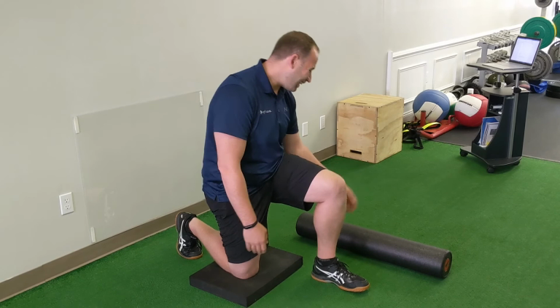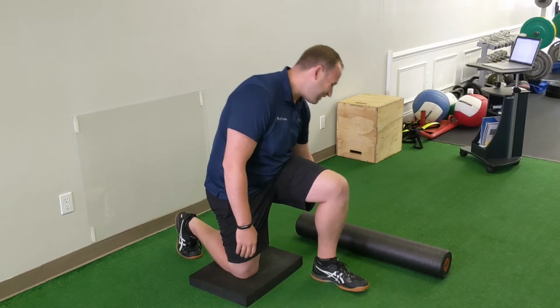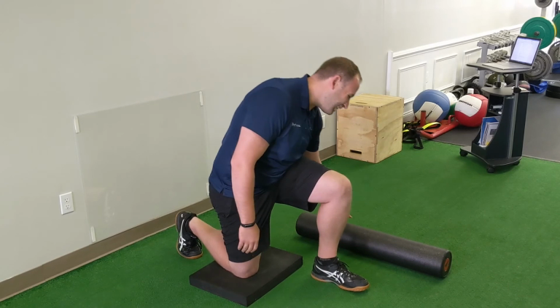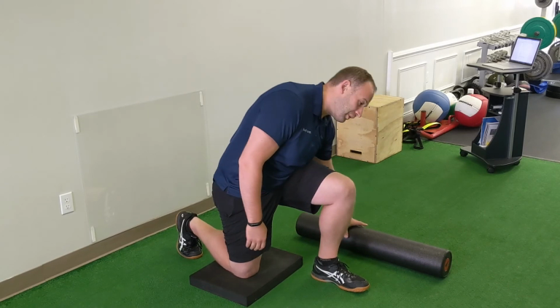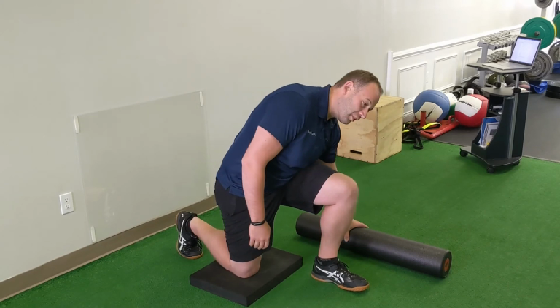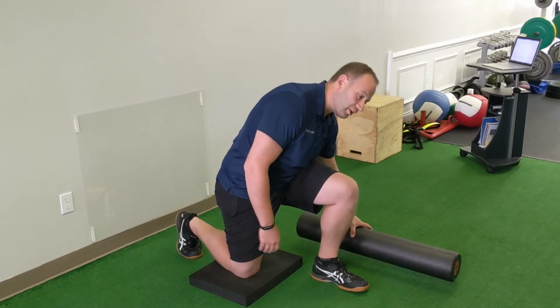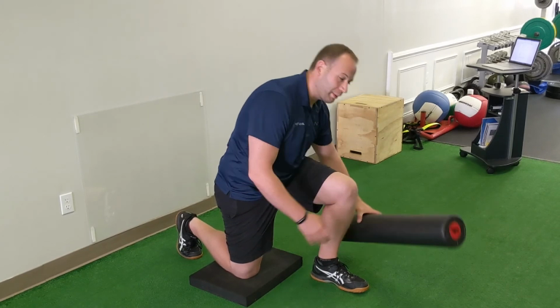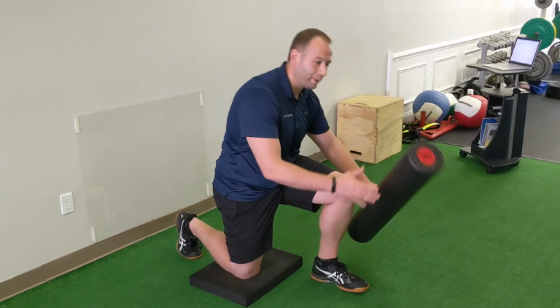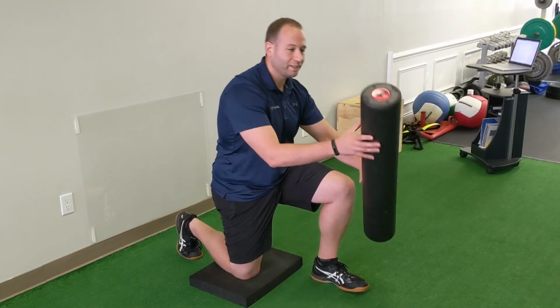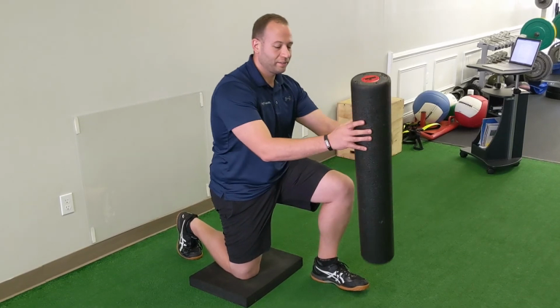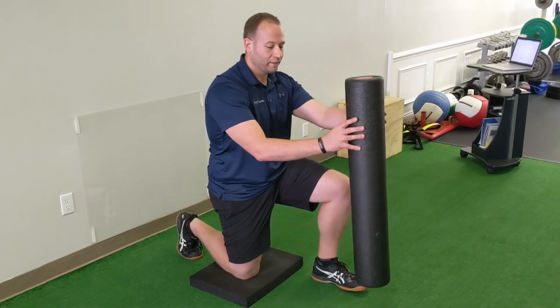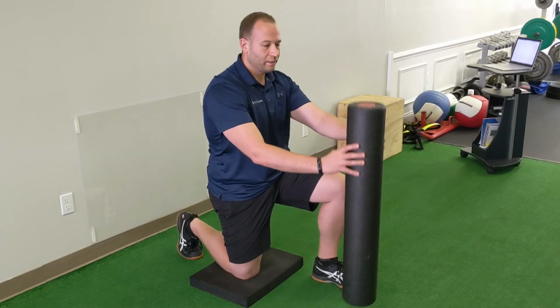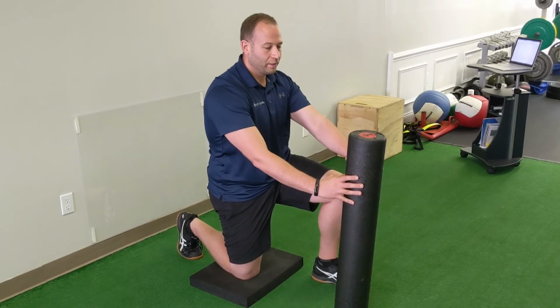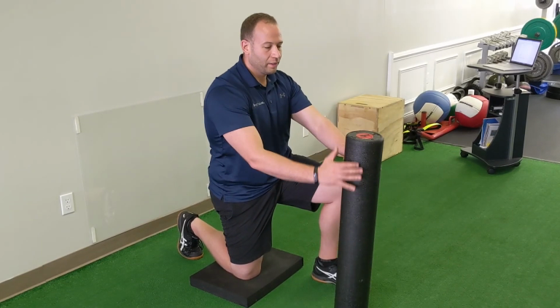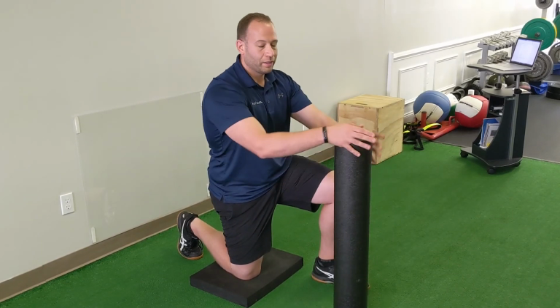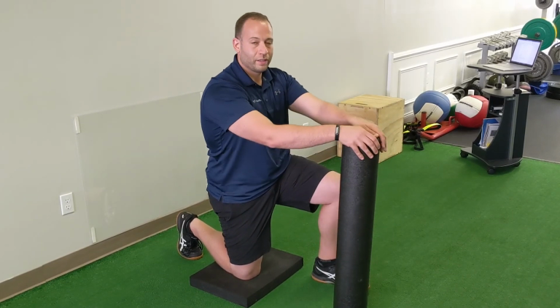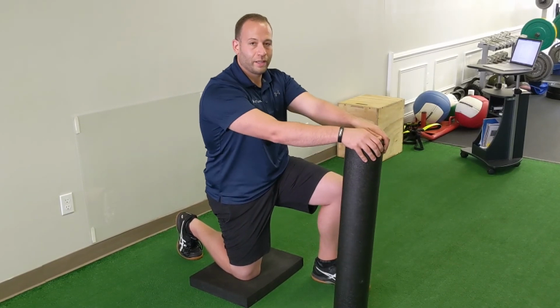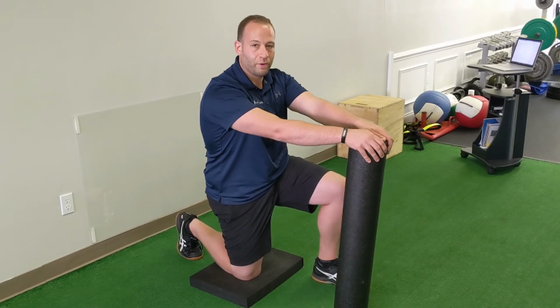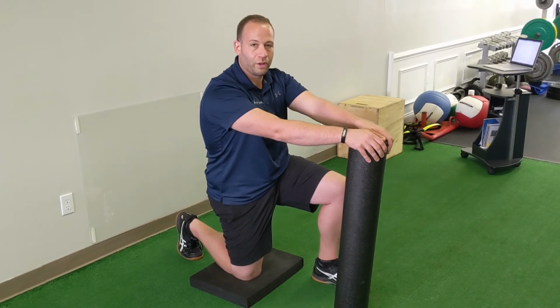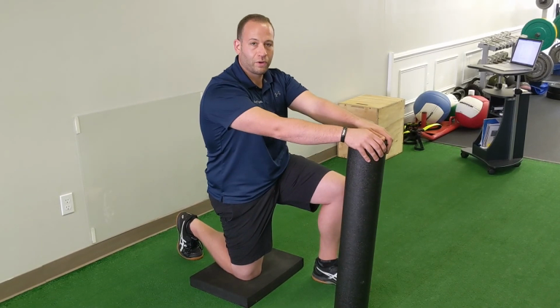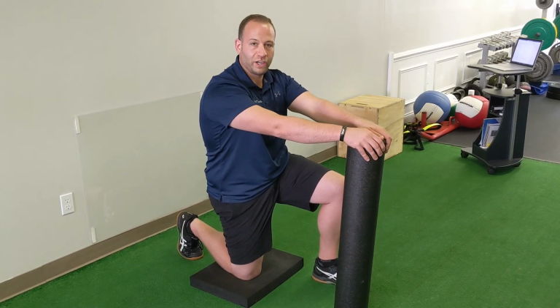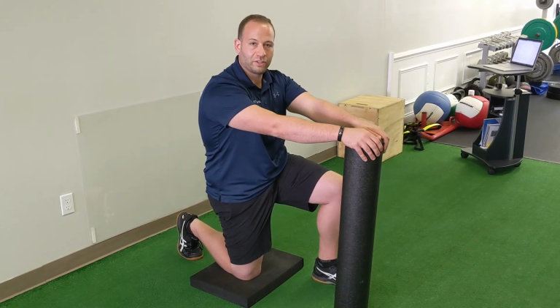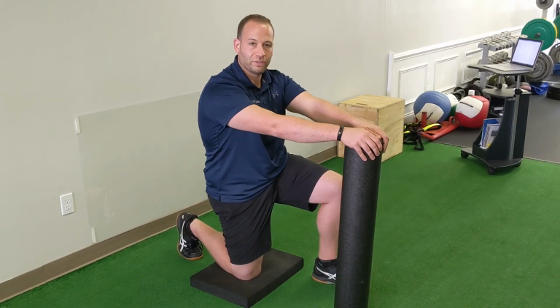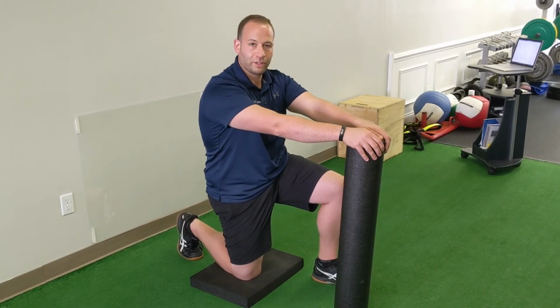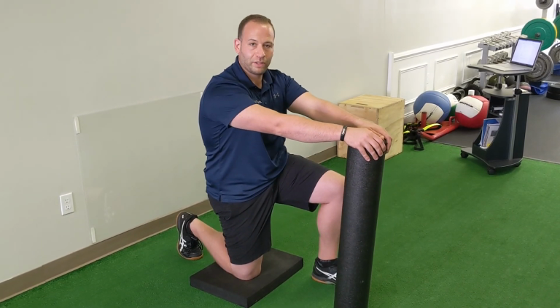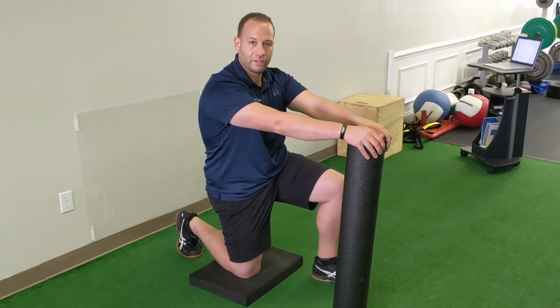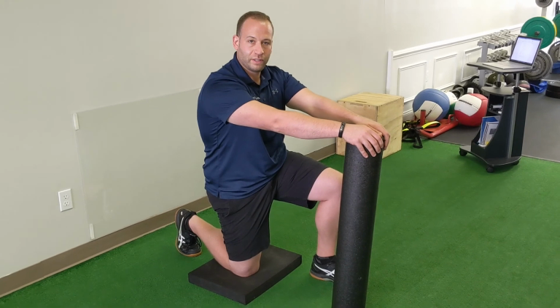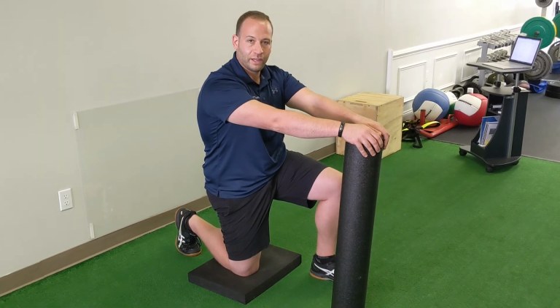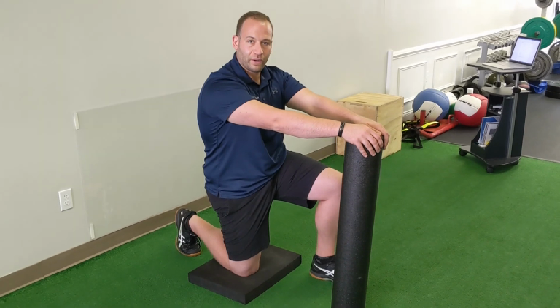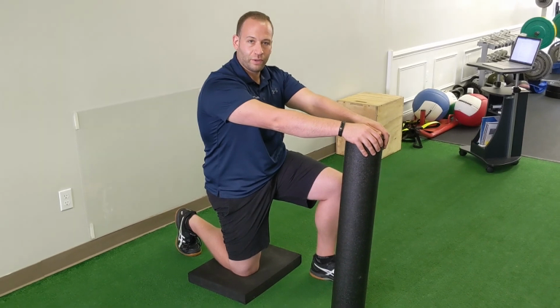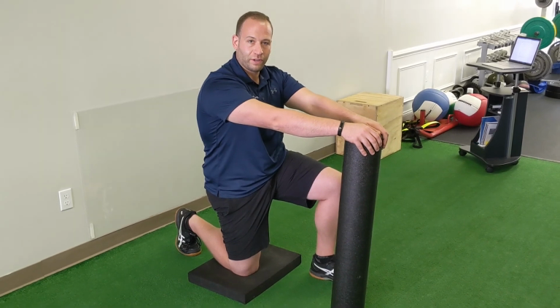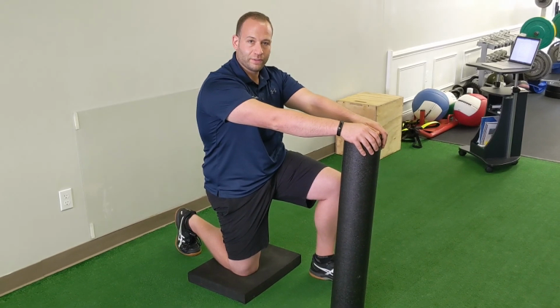Last thing is, if you have a really hard time to balance, take a foam roller or a chair or something similar, and kind of hold it in front of you.